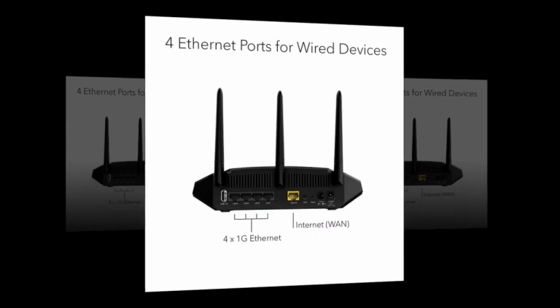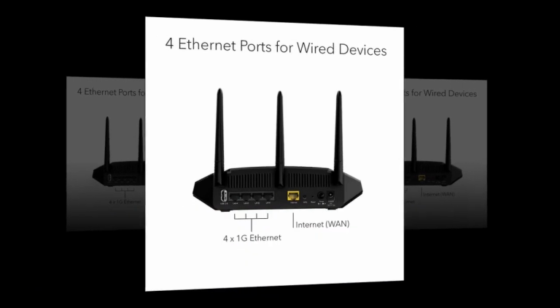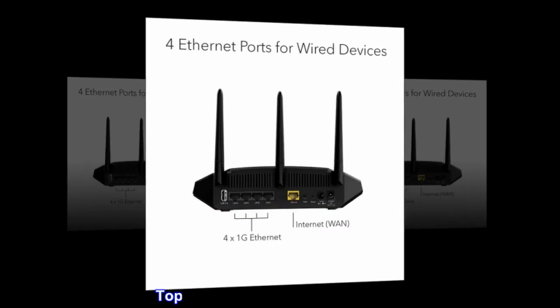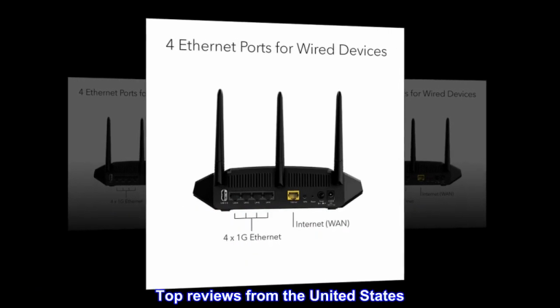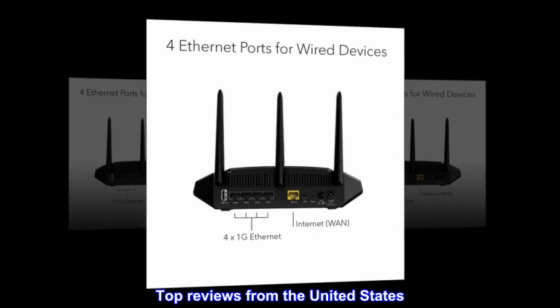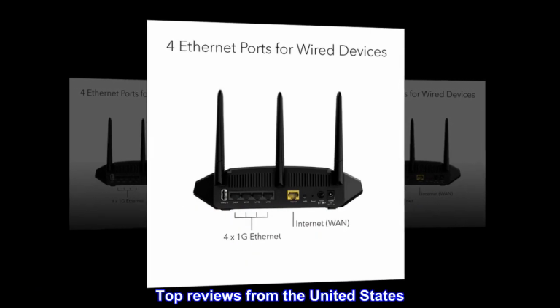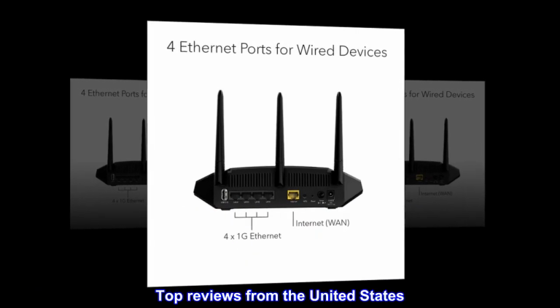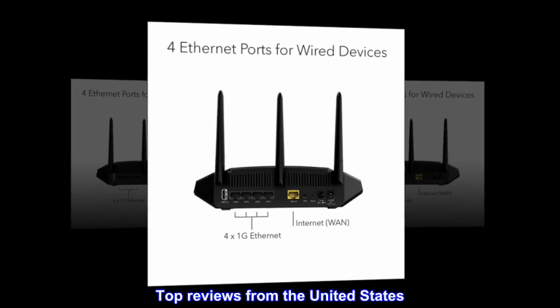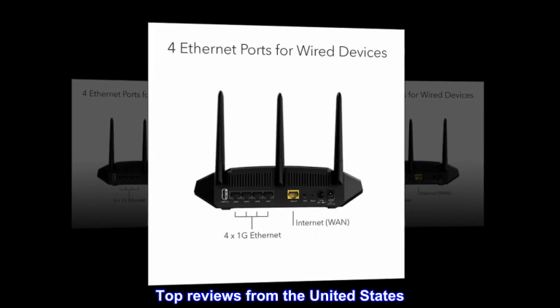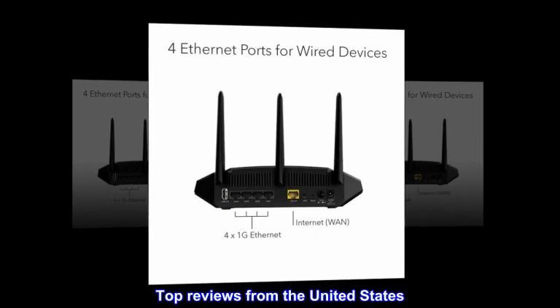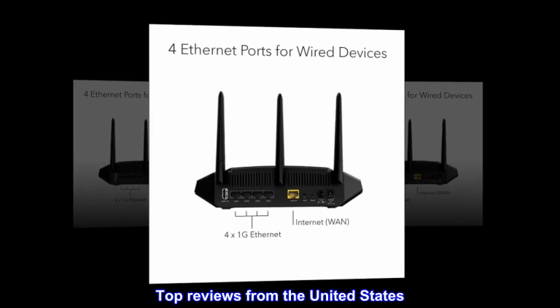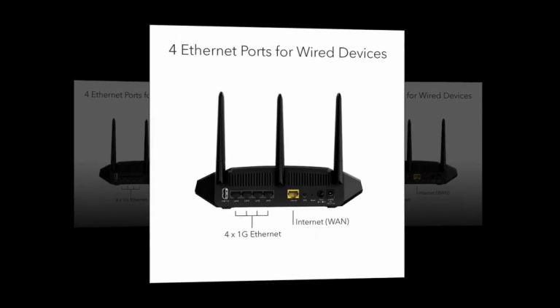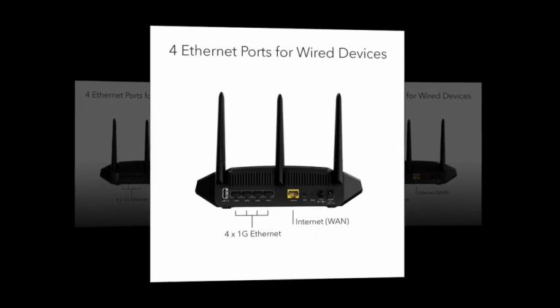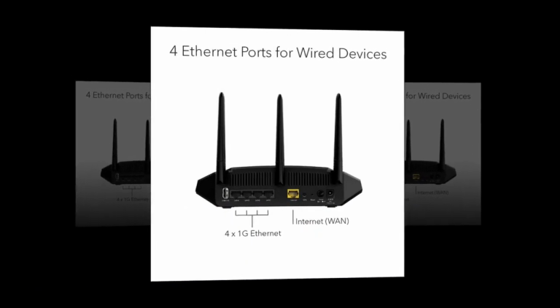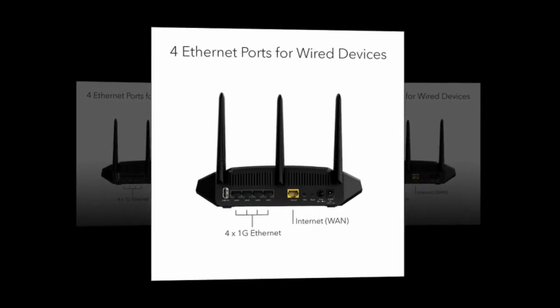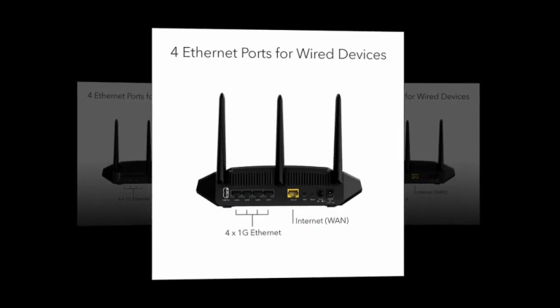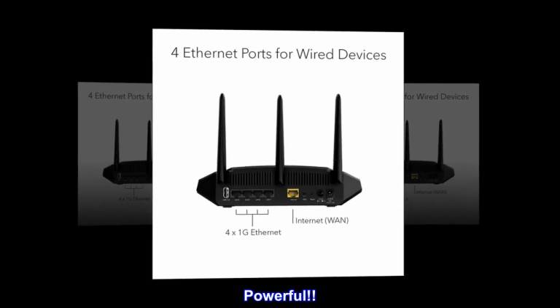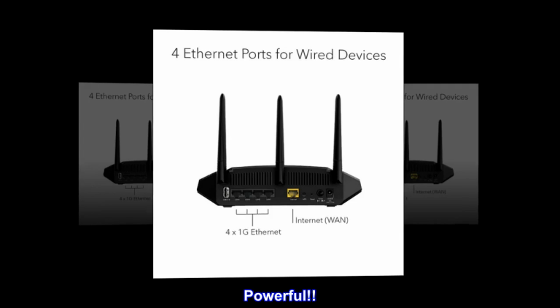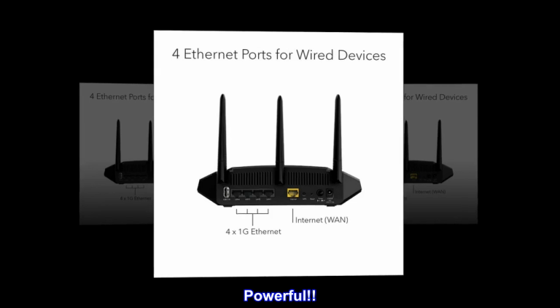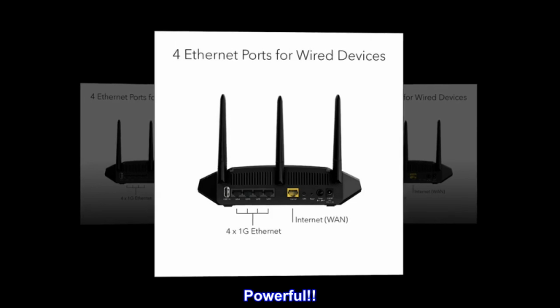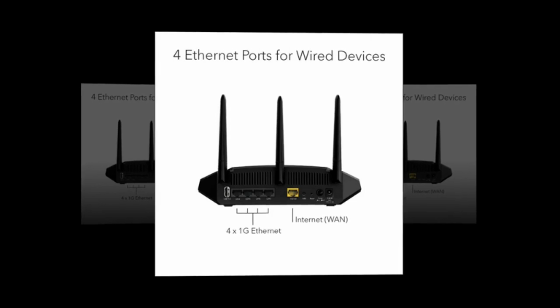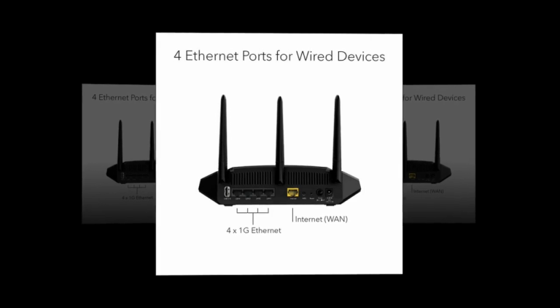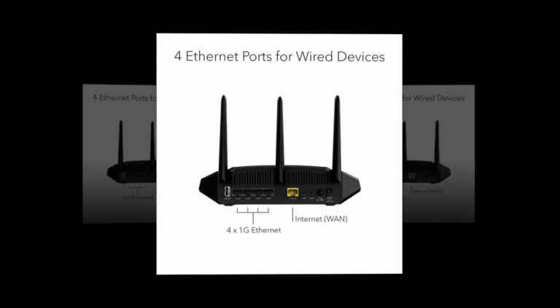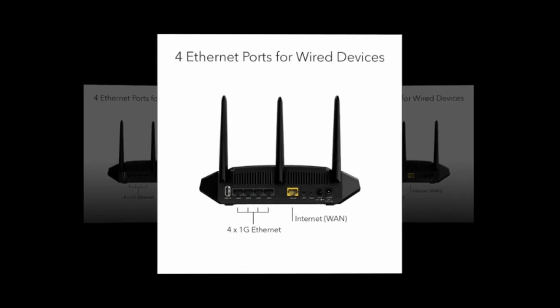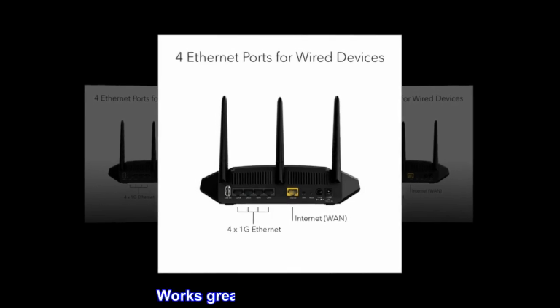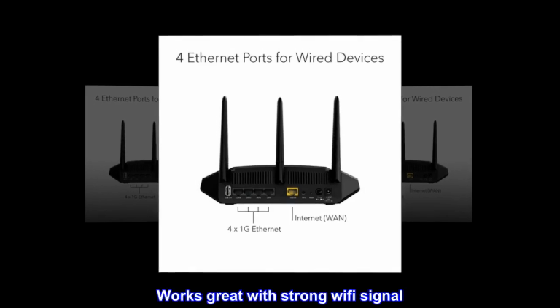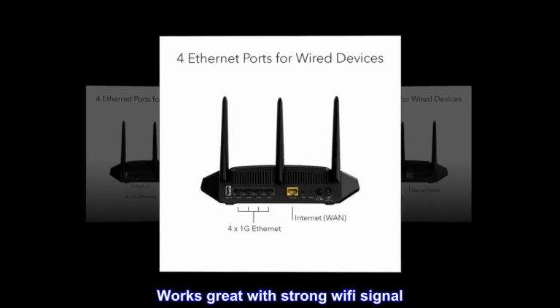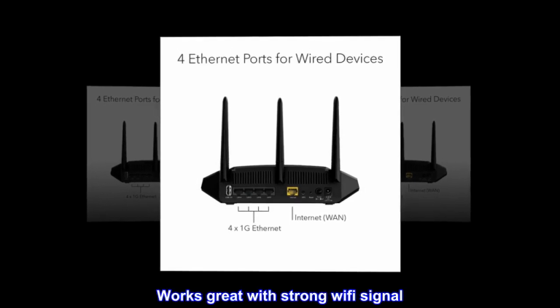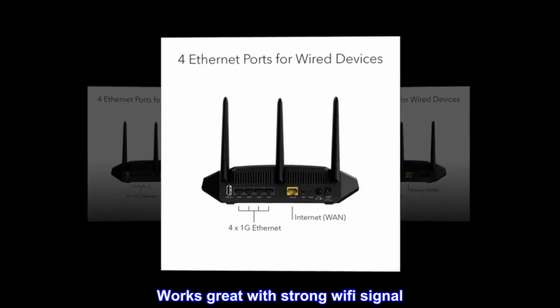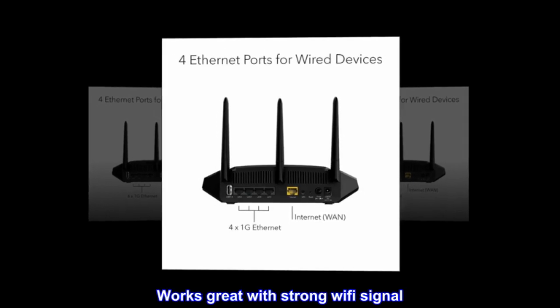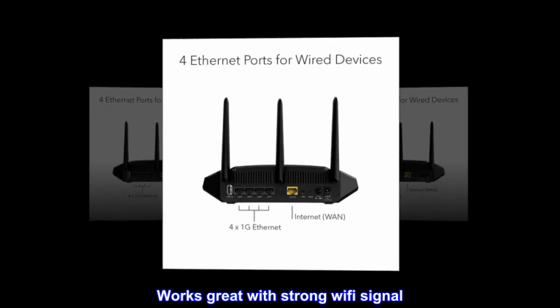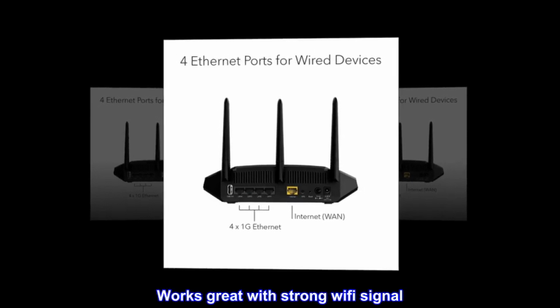Top reviews from the United States: Powerful. Works great with strong Wi-Fi signal.